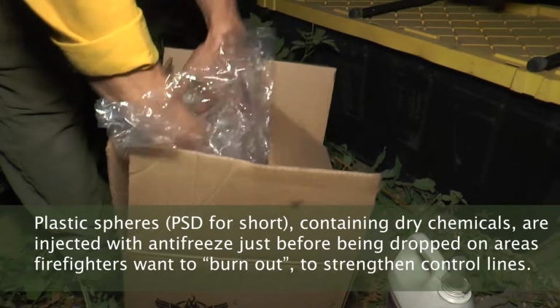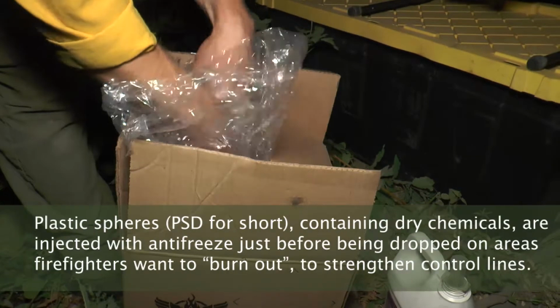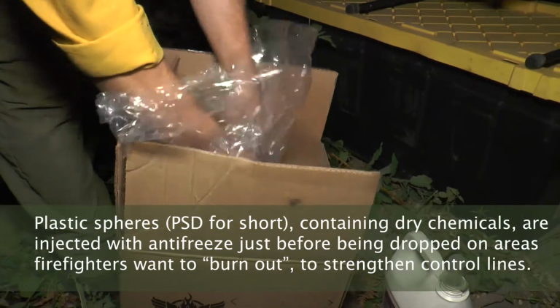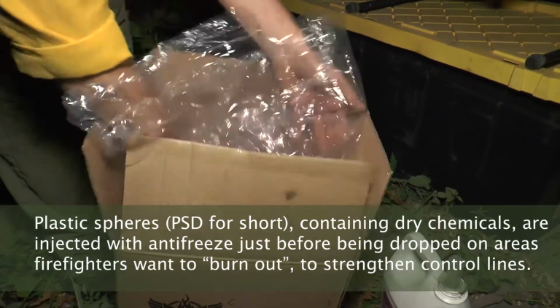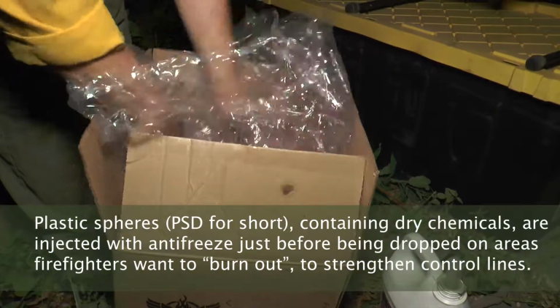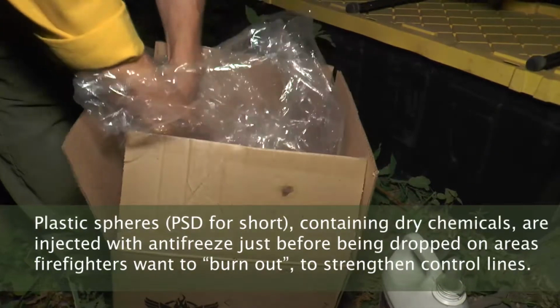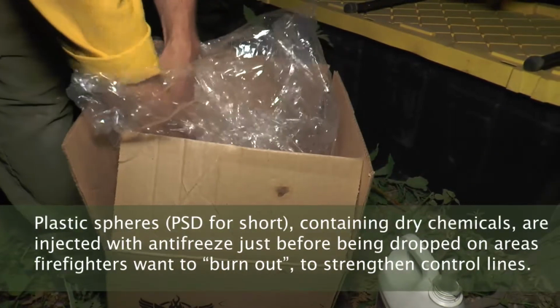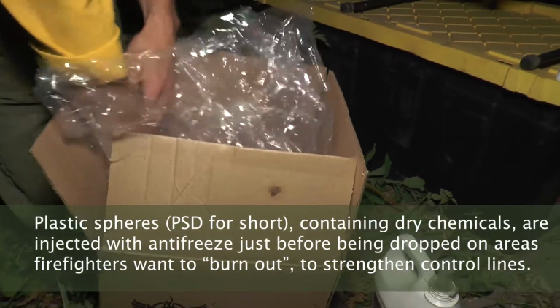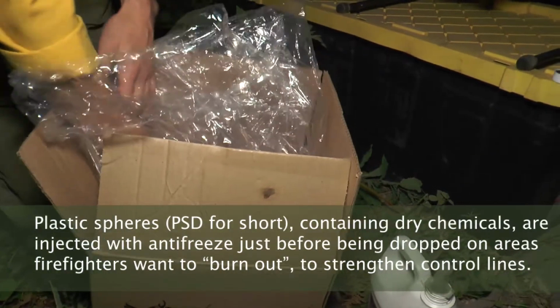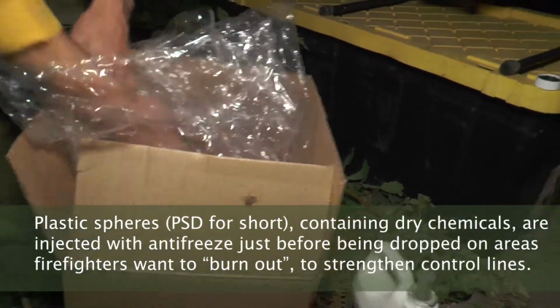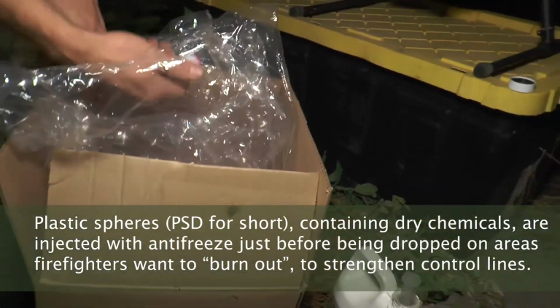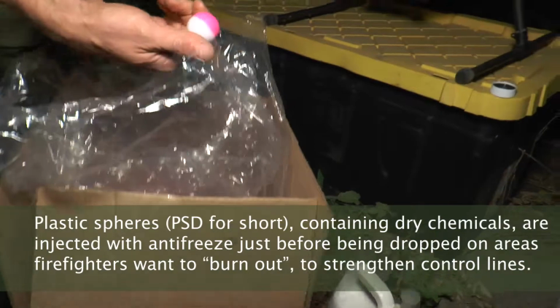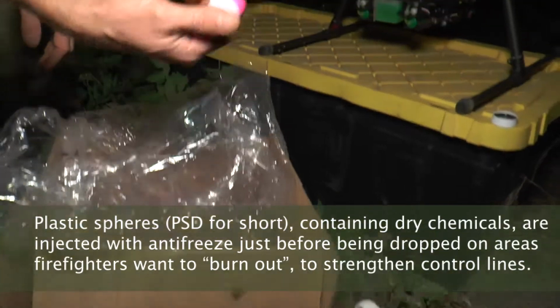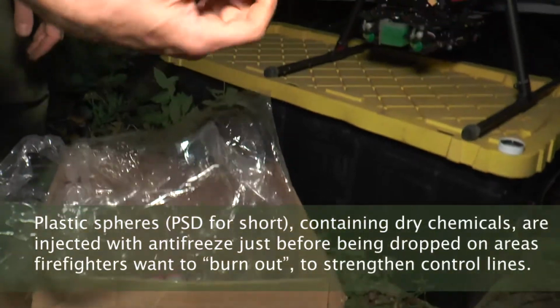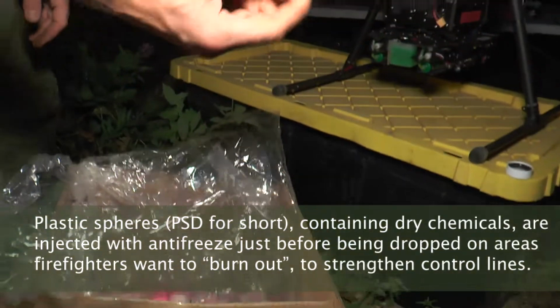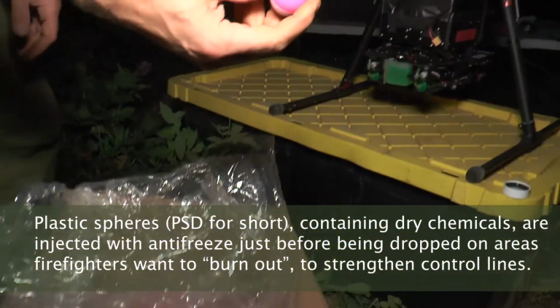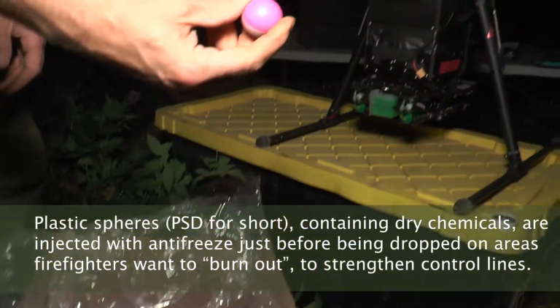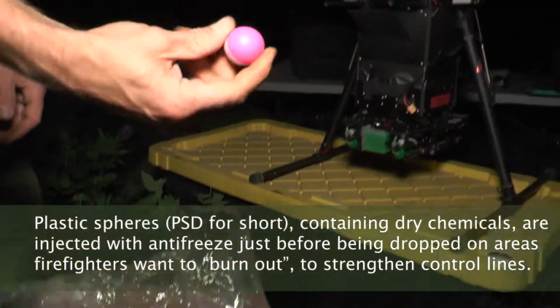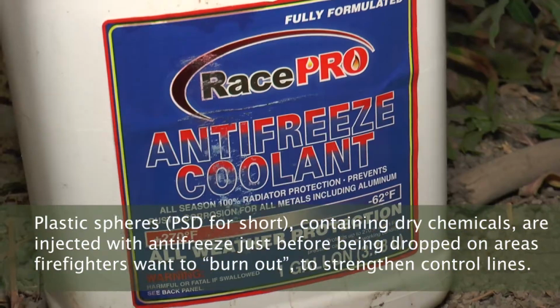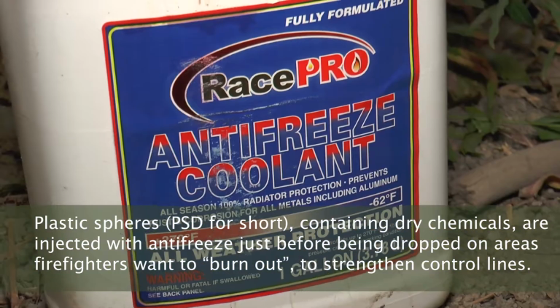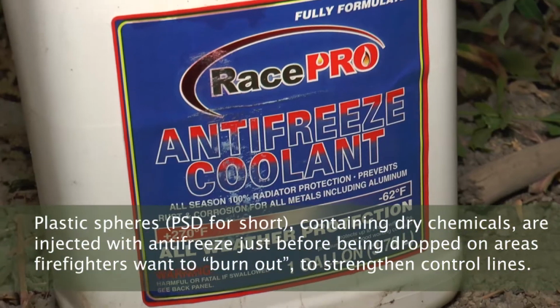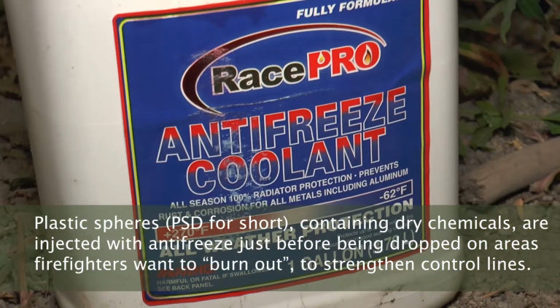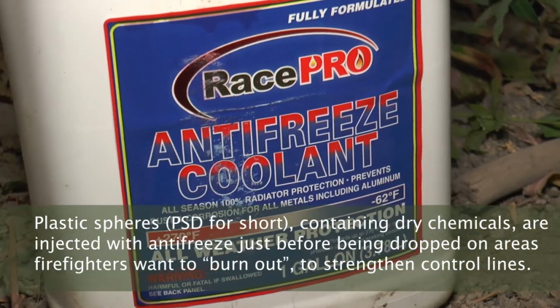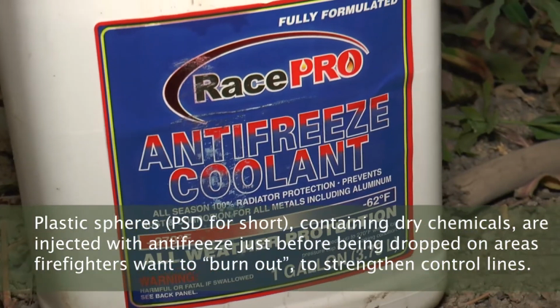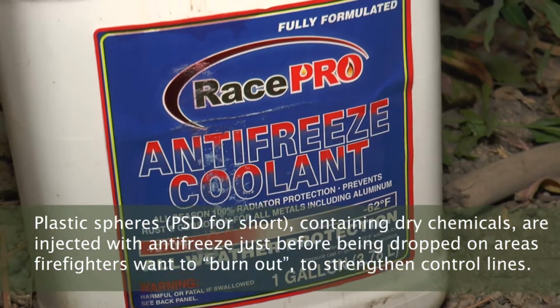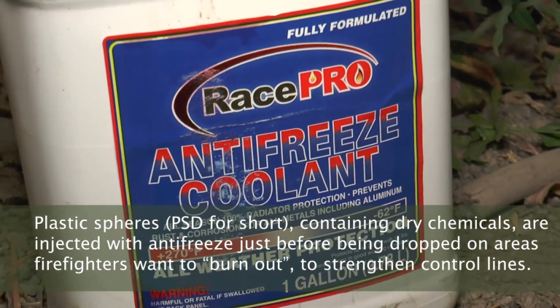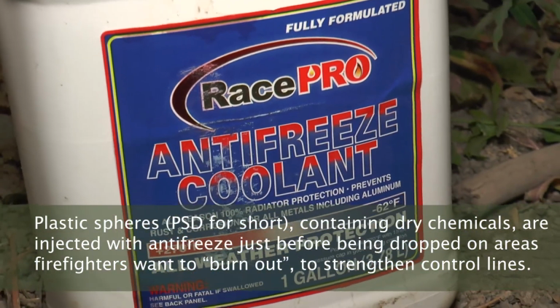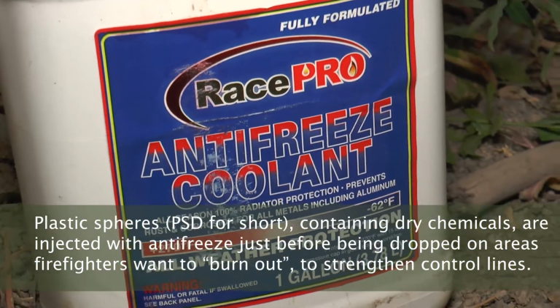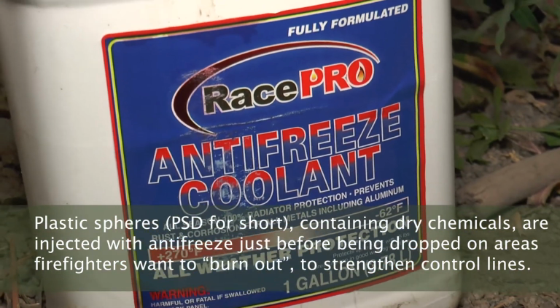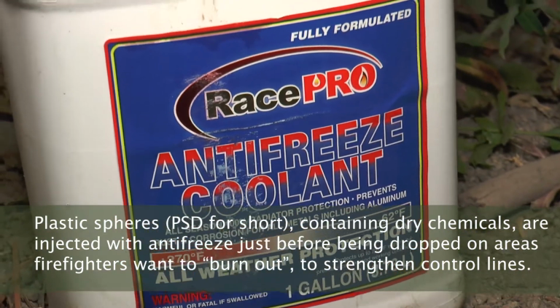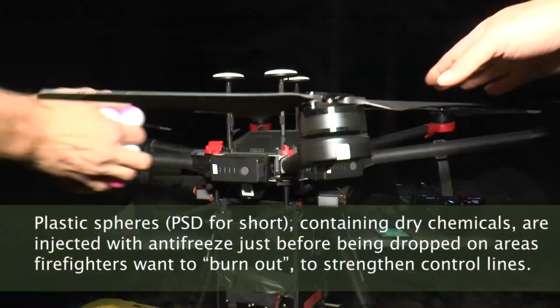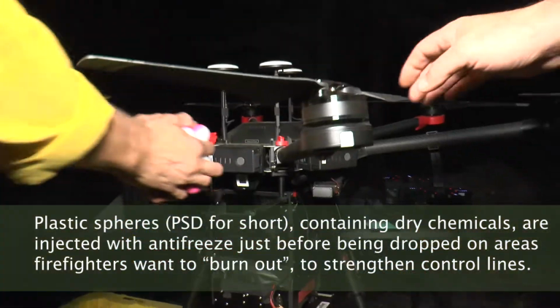These guys have potassium permanganate in them, and when injected with glycol it has a reaction.